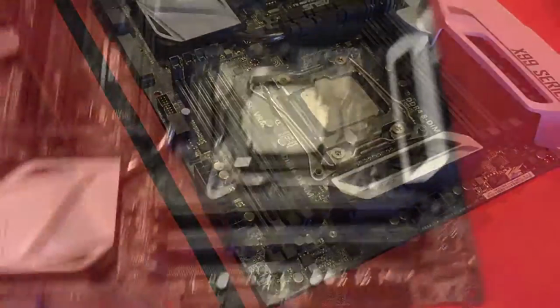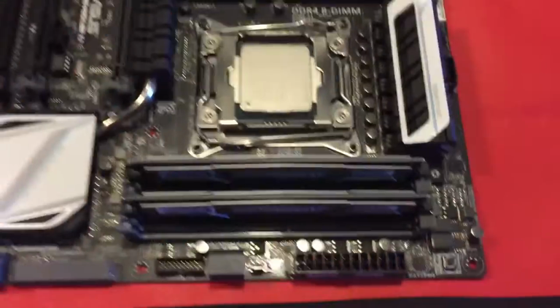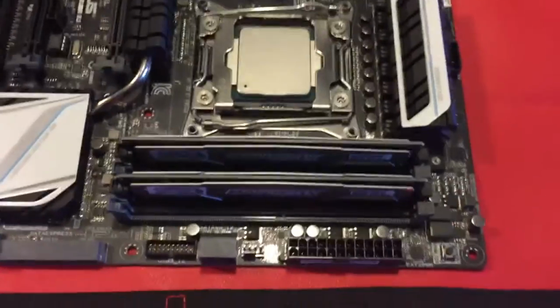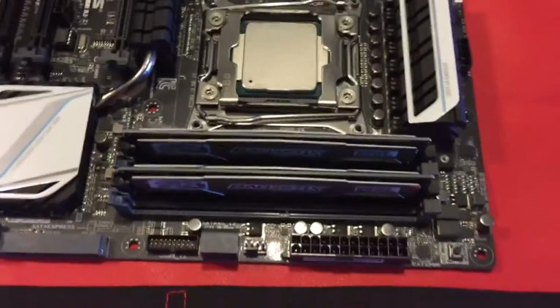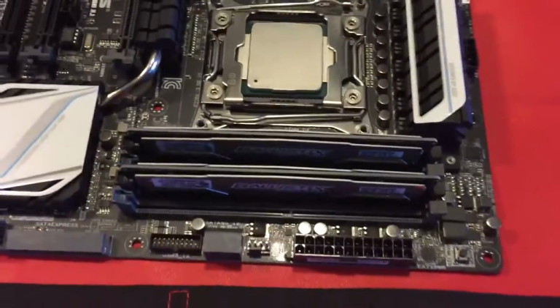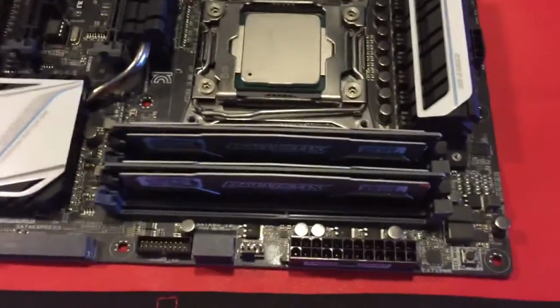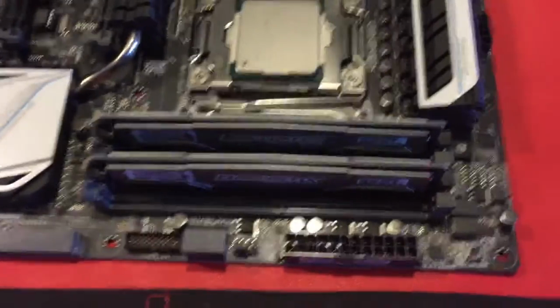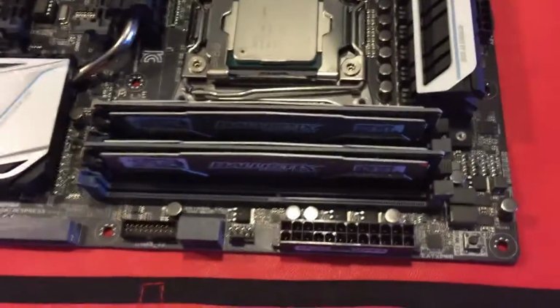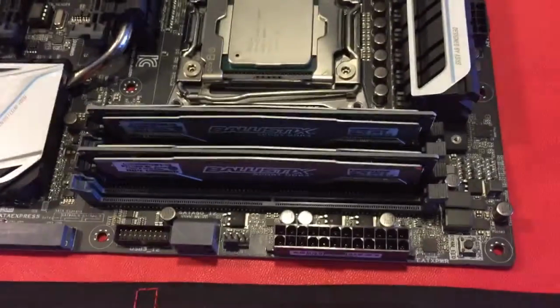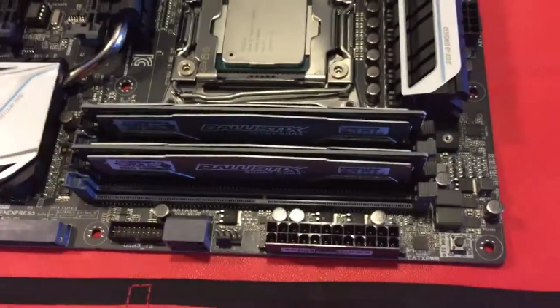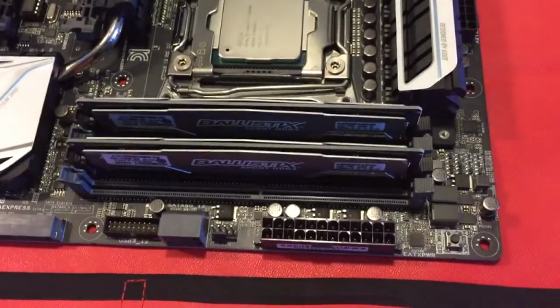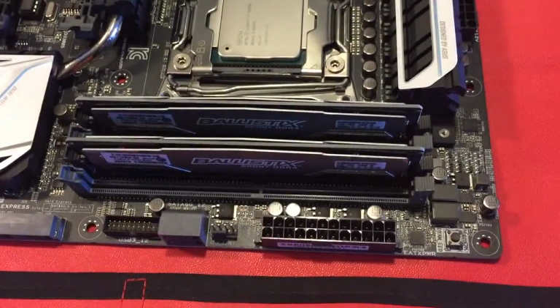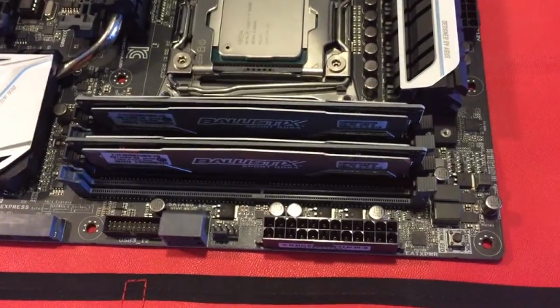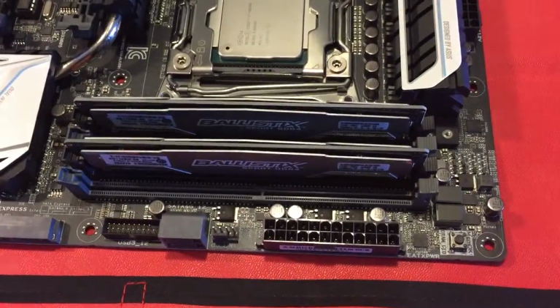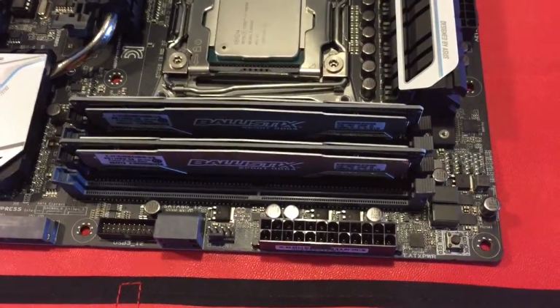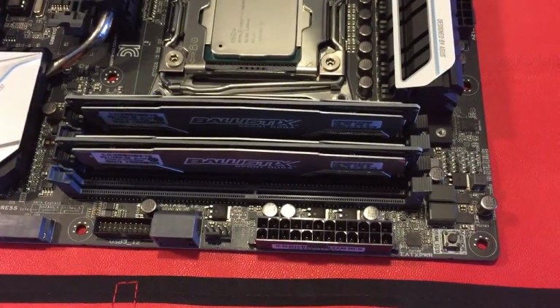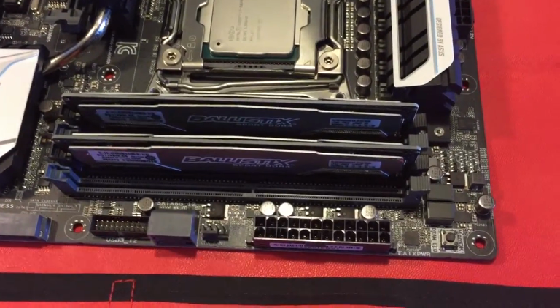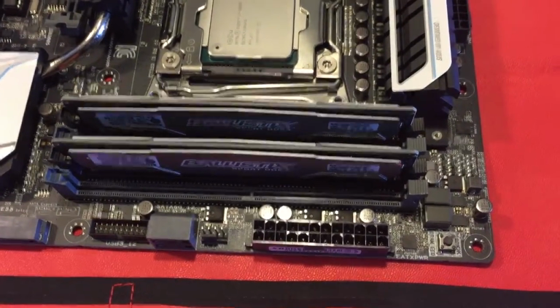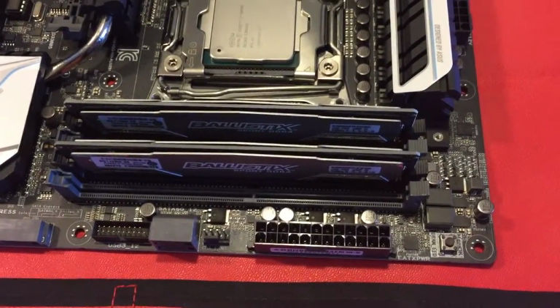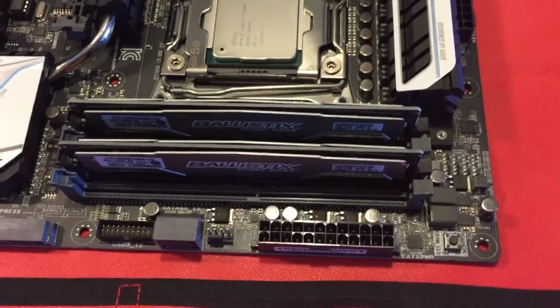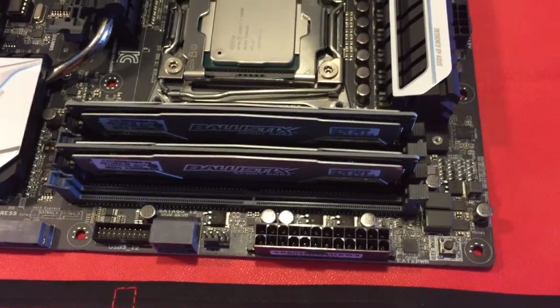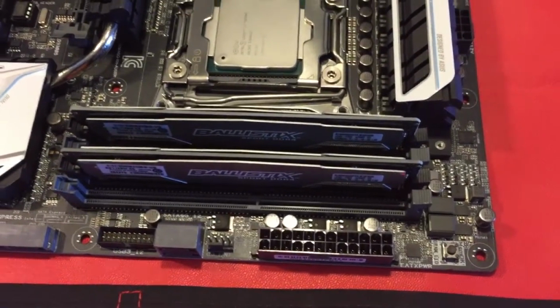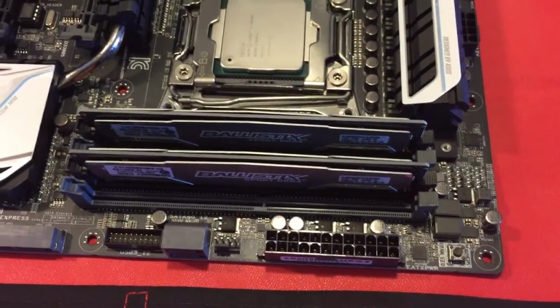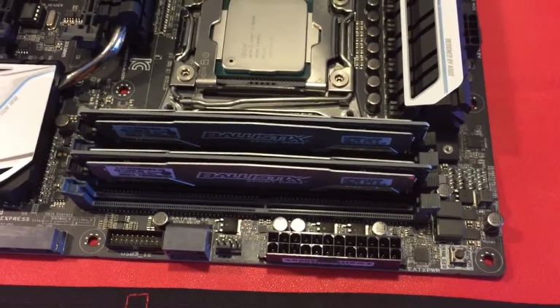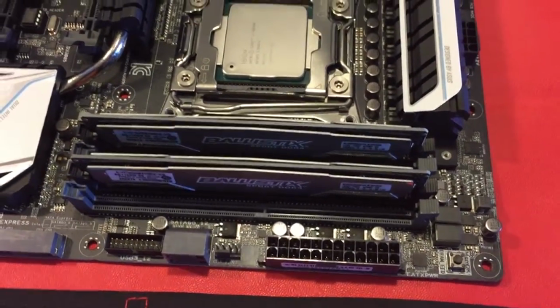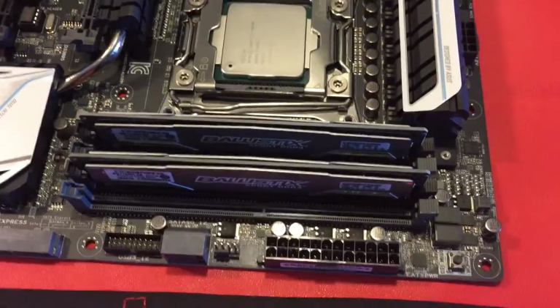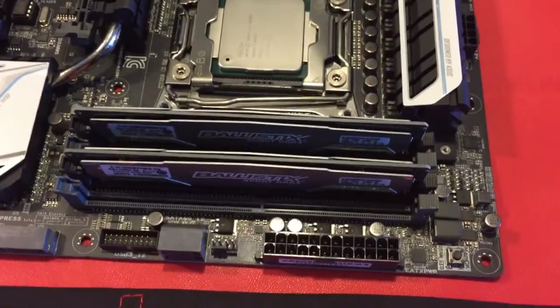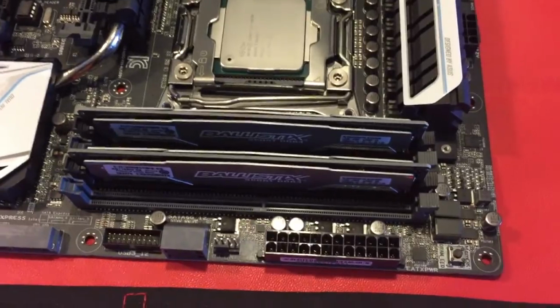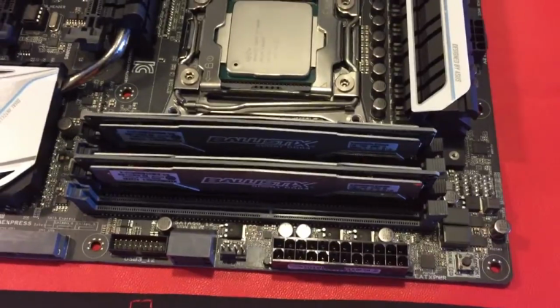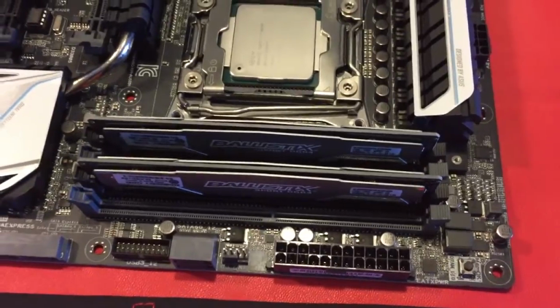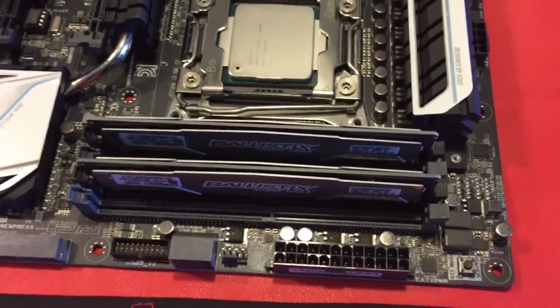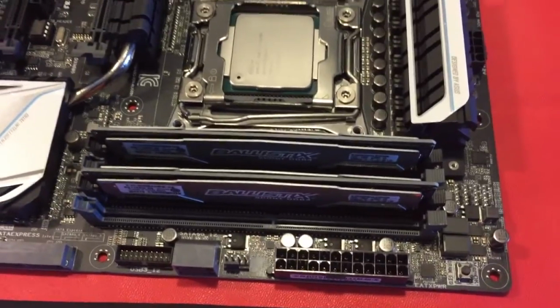So I put the RAM in, and as far as RAM goes, it's just plug and play.